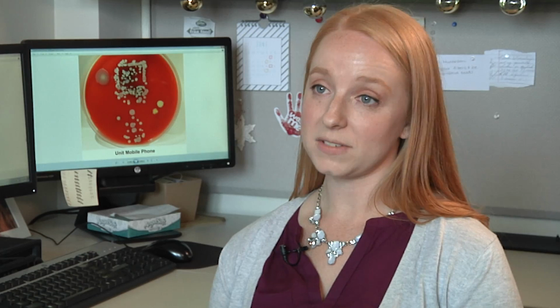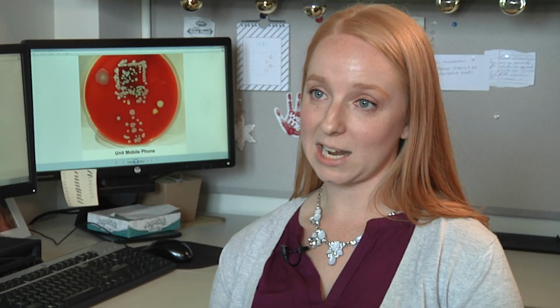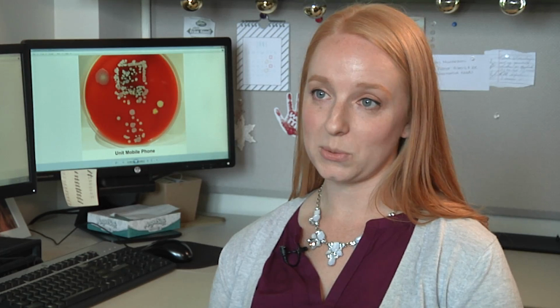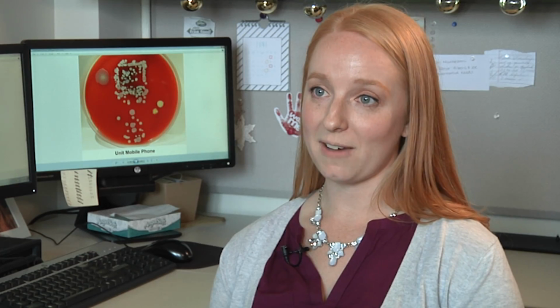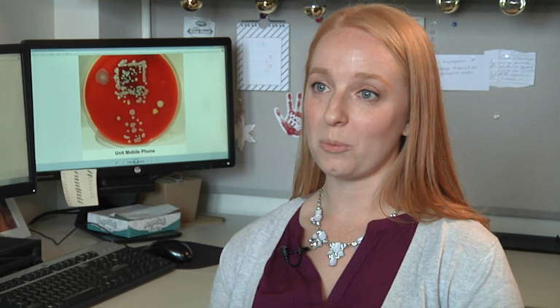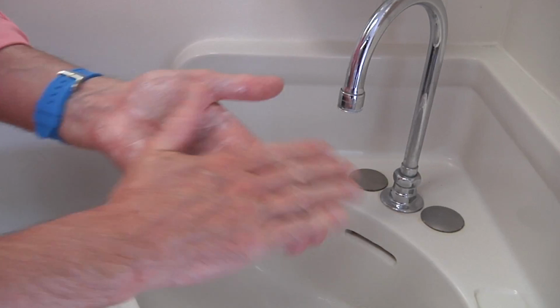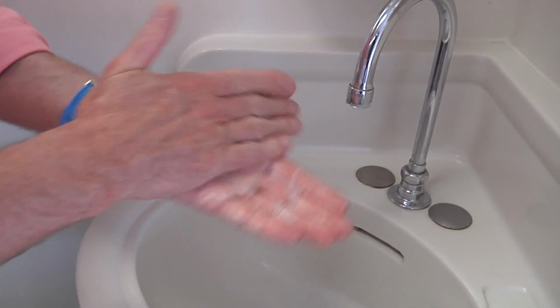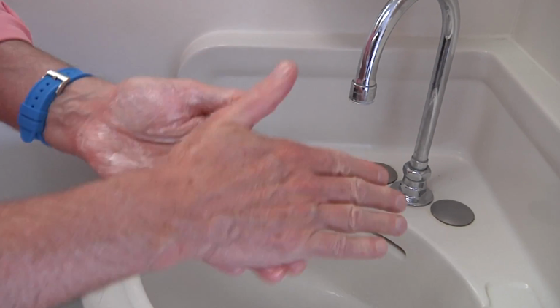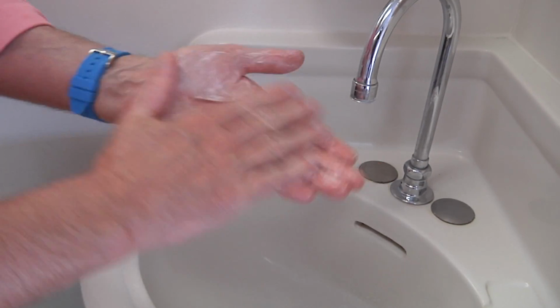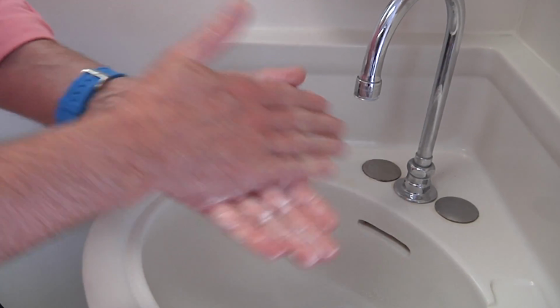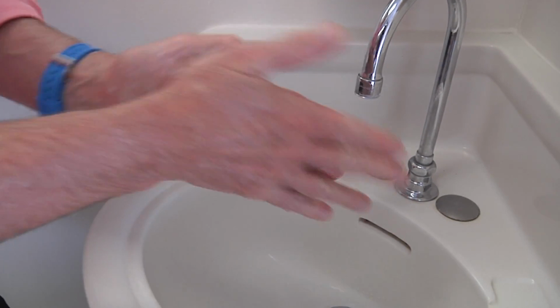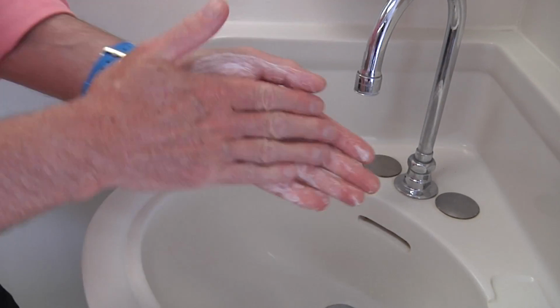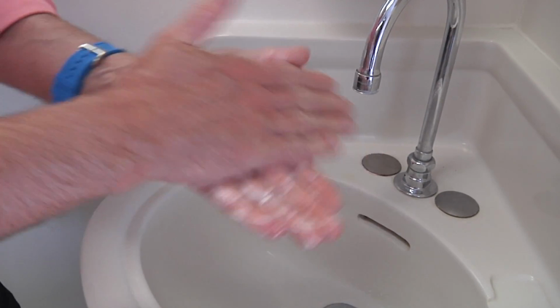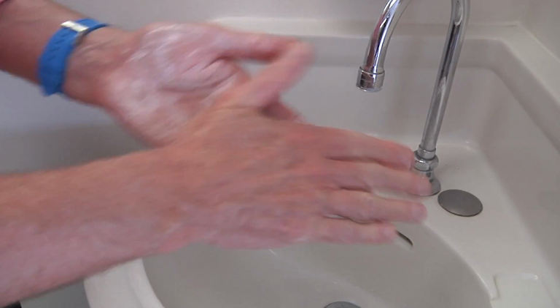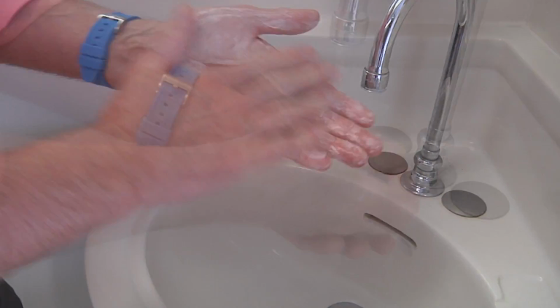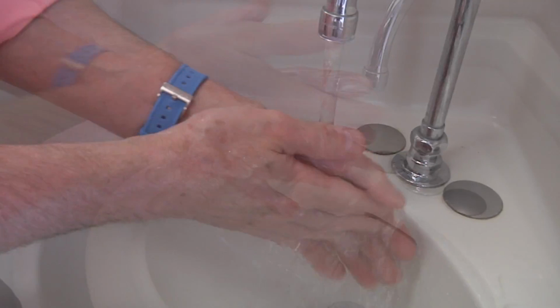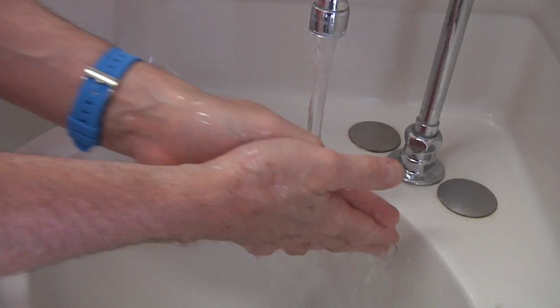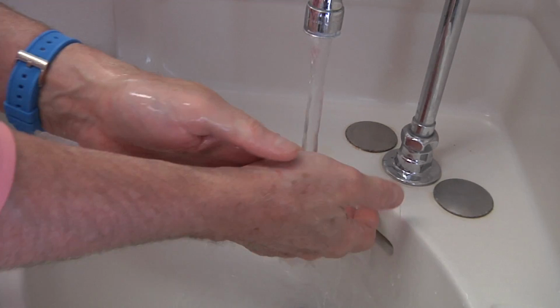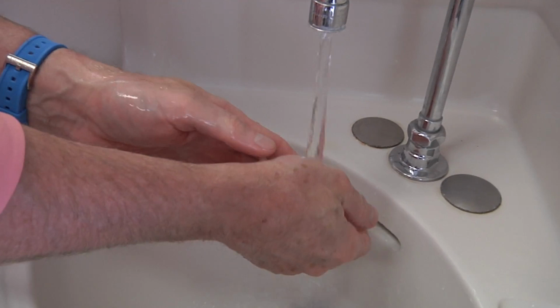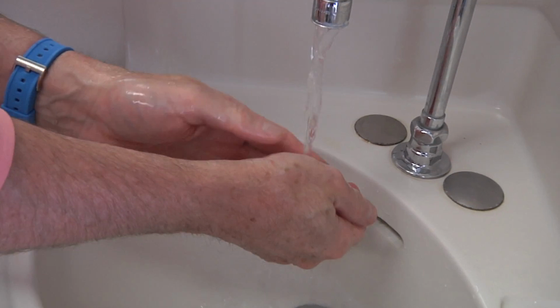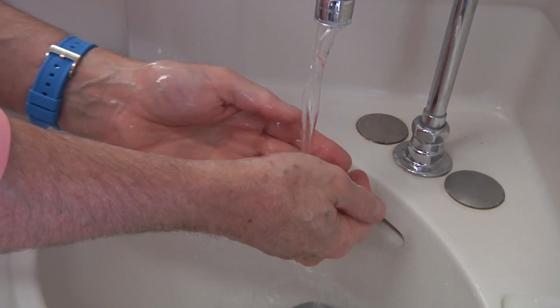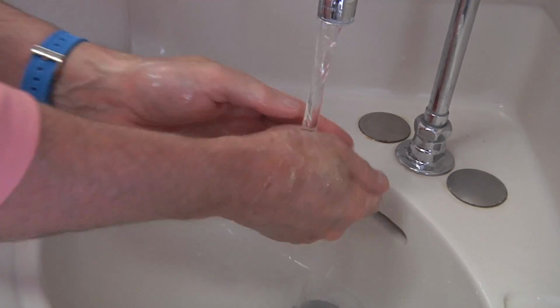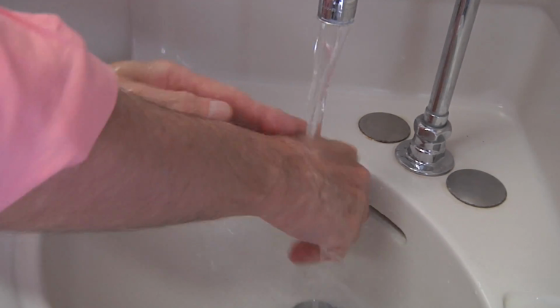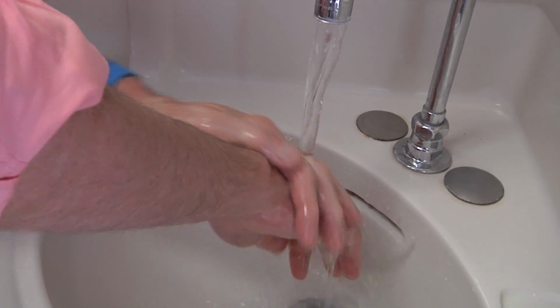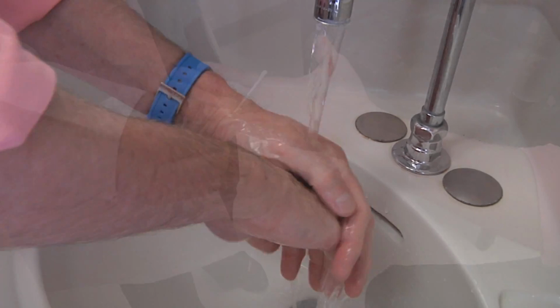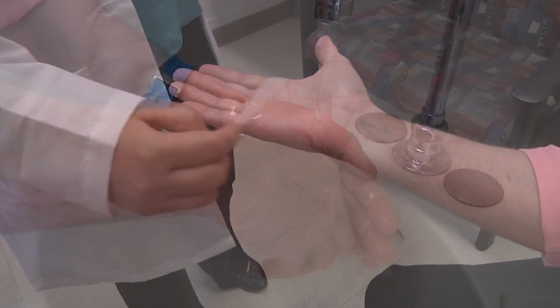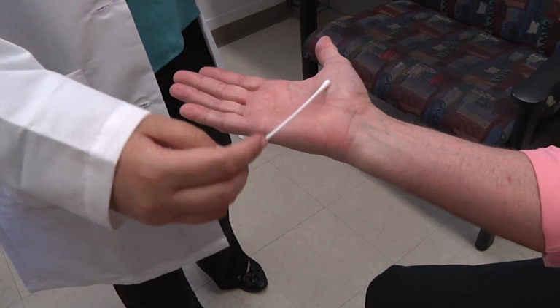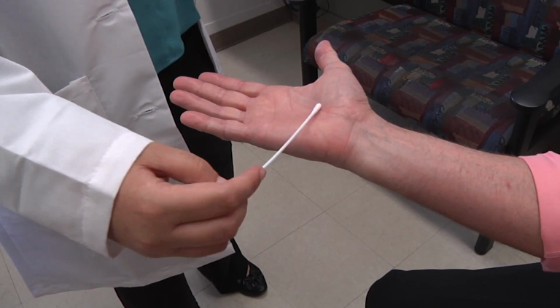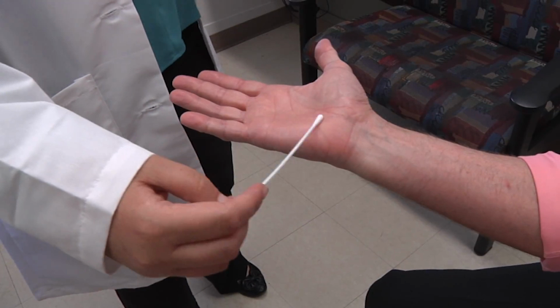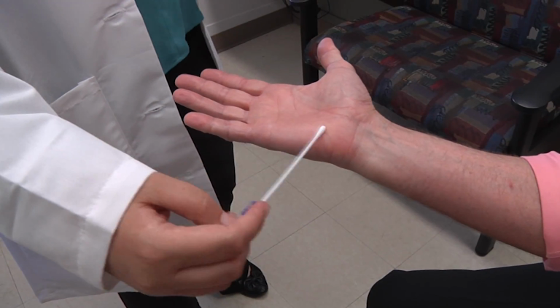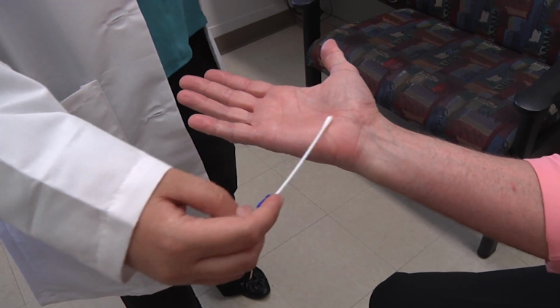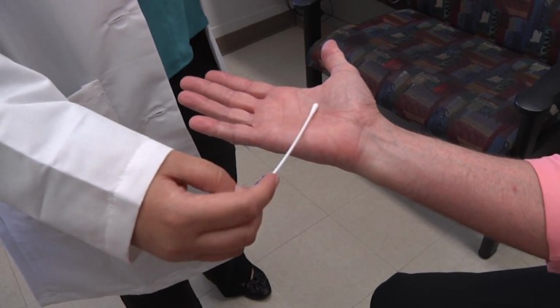Oftentimes we would have them wash their hands, take the meter reading again, and then we were able to show them that truly washing your hands does decrease the amount of contamination.